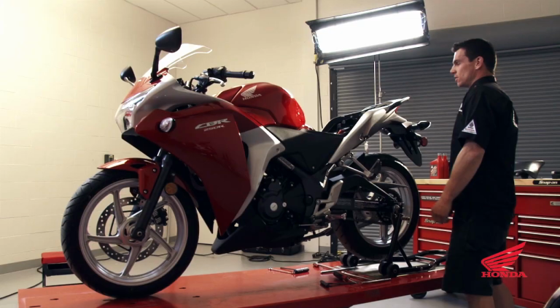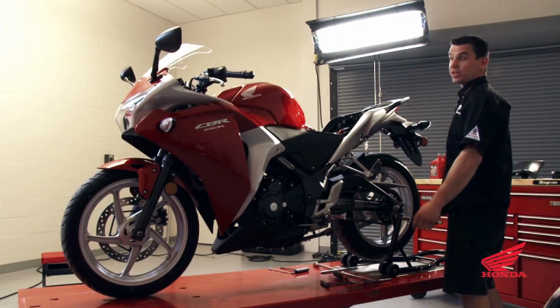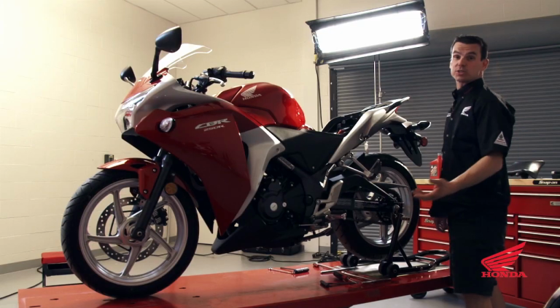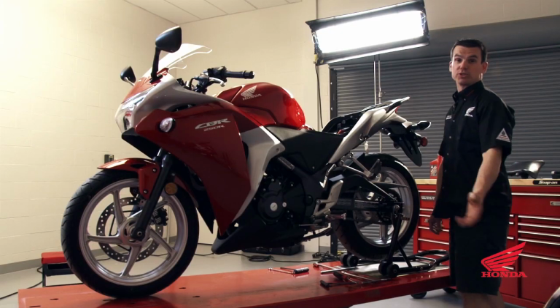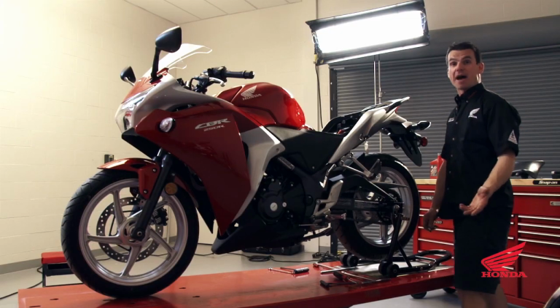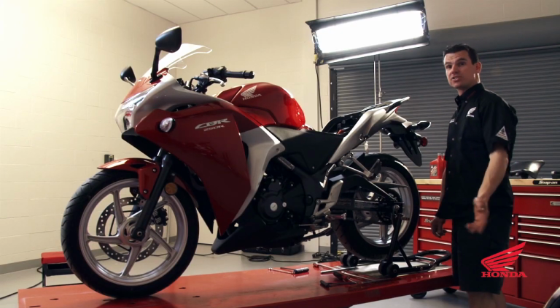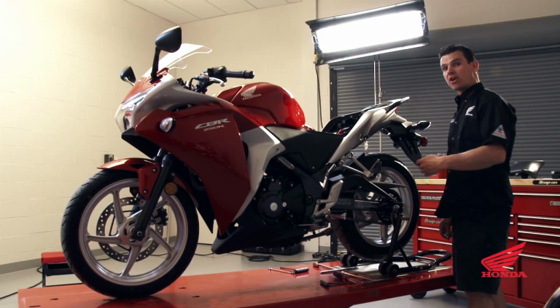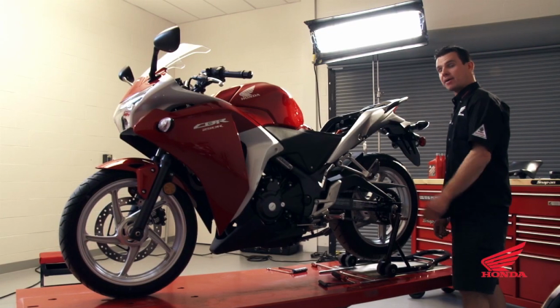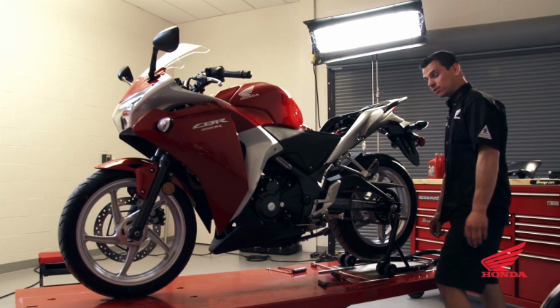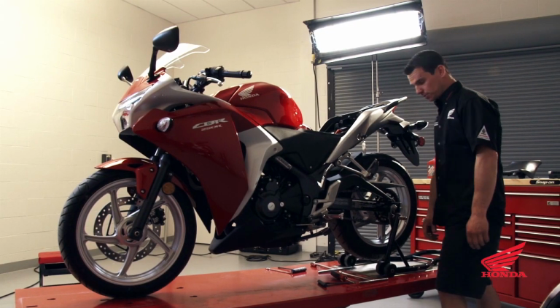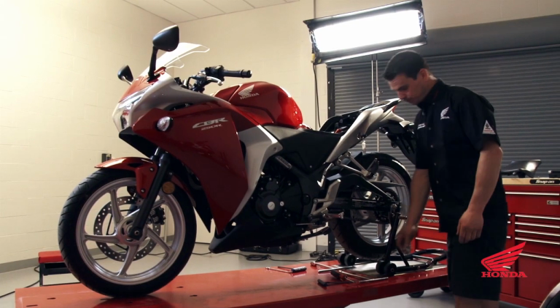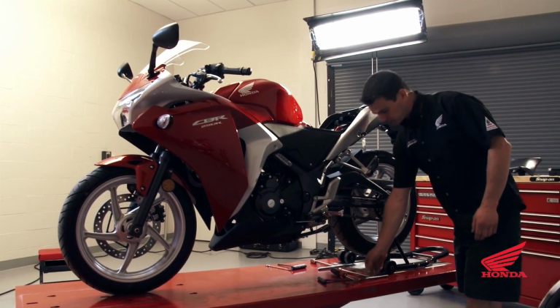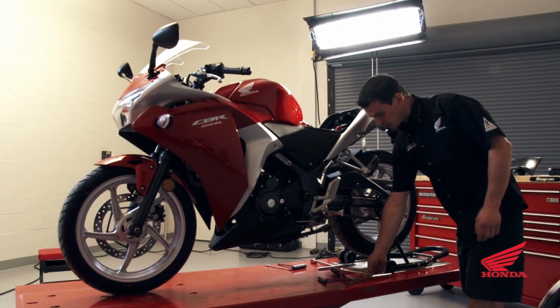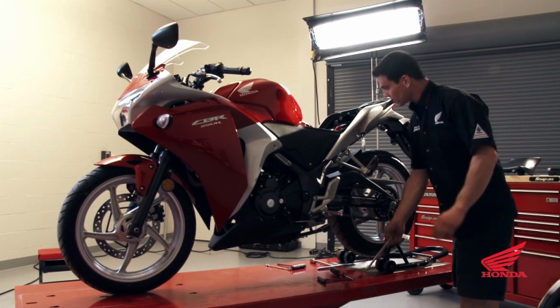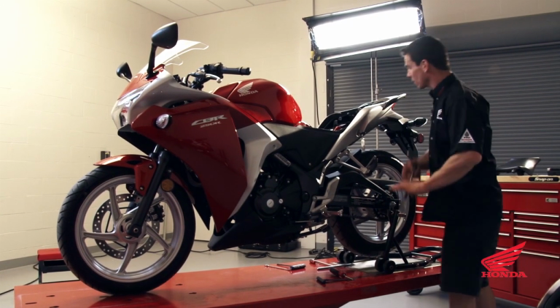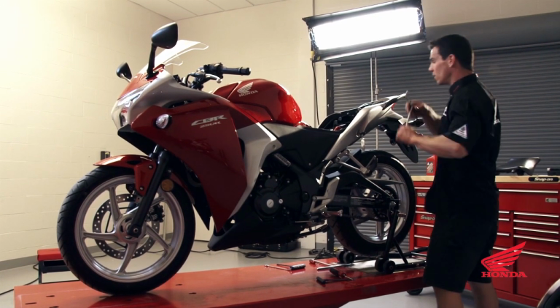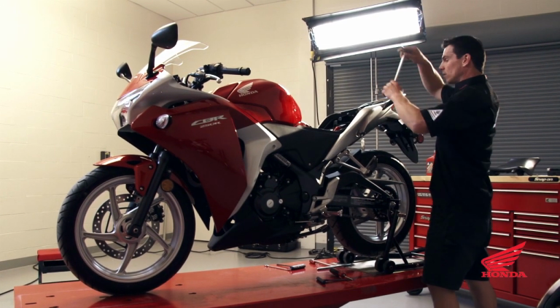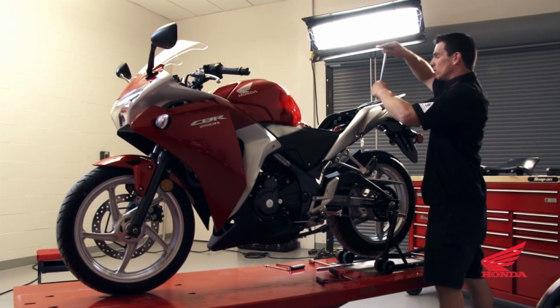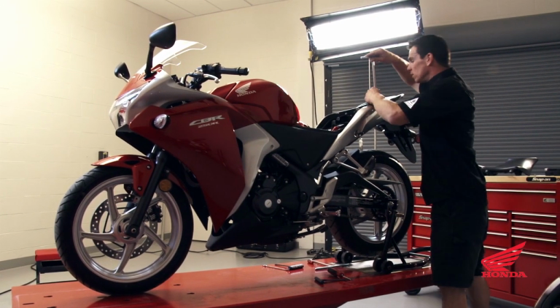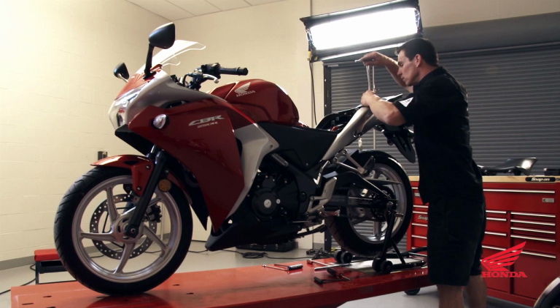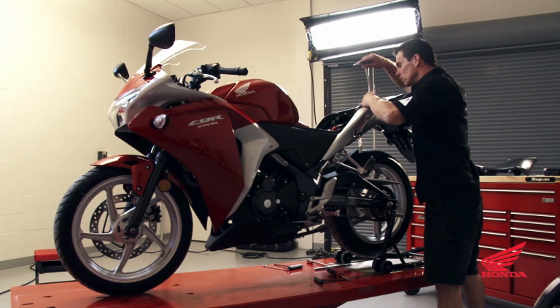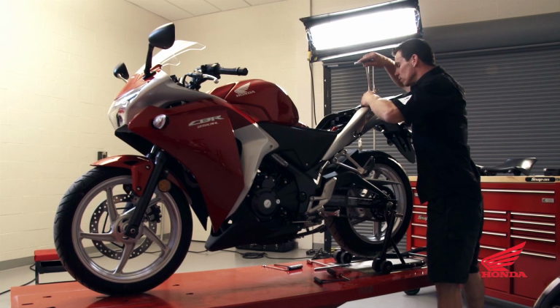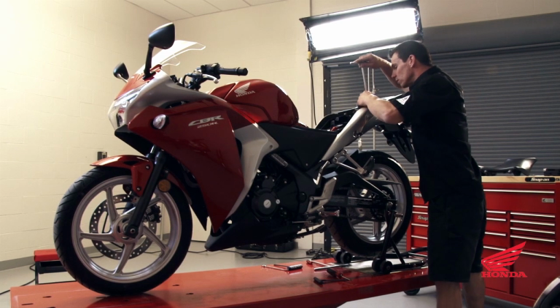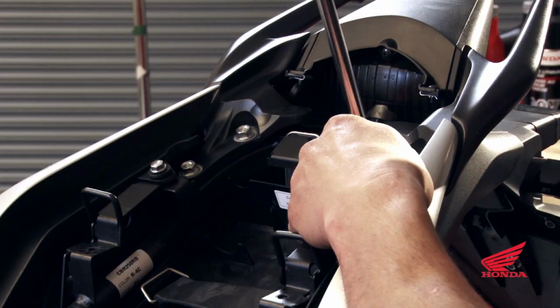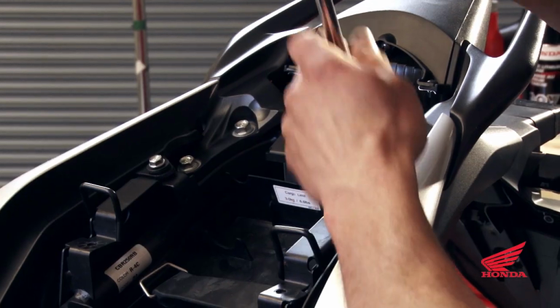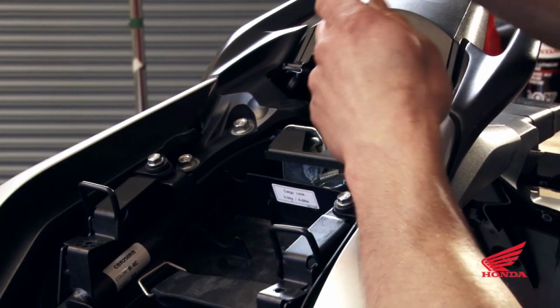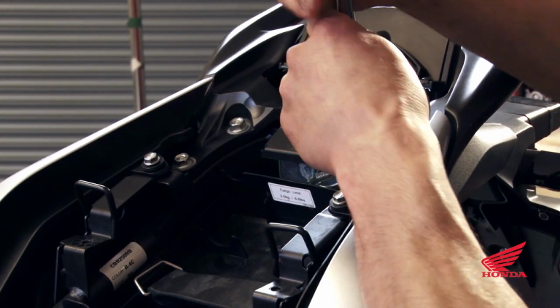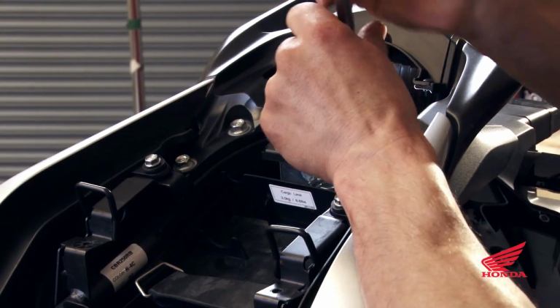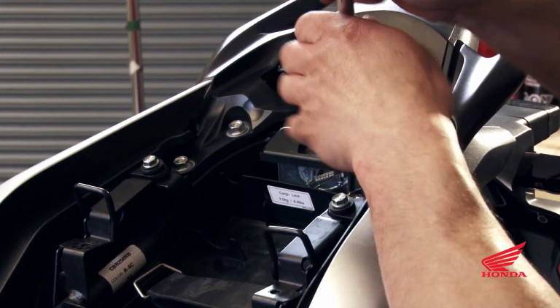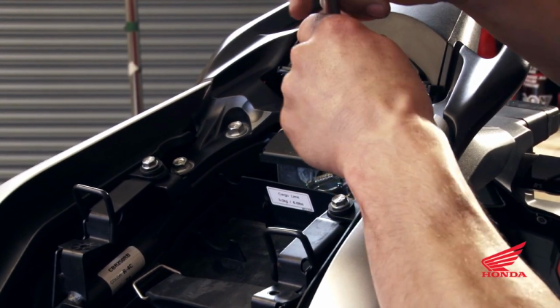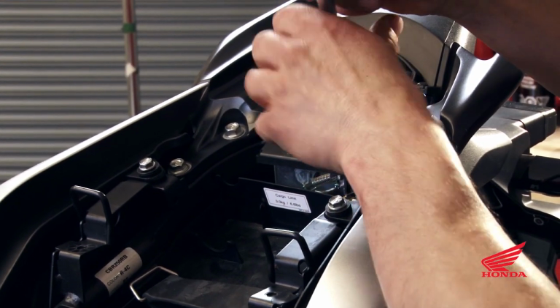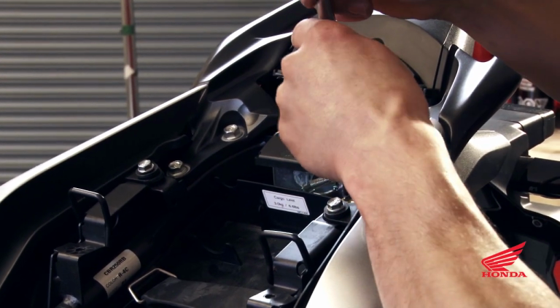Next we'll do the passenger grab handles — two bolts on each side.